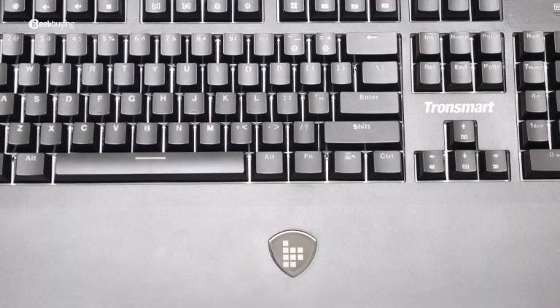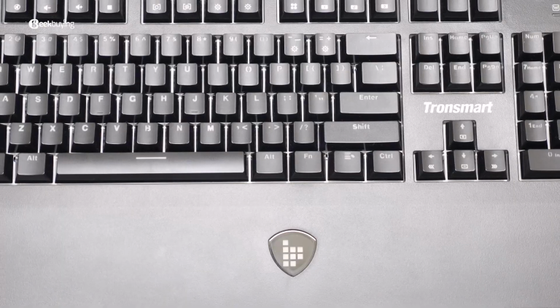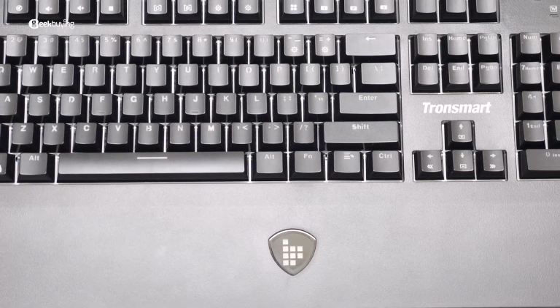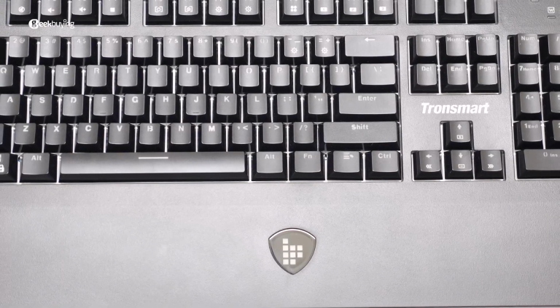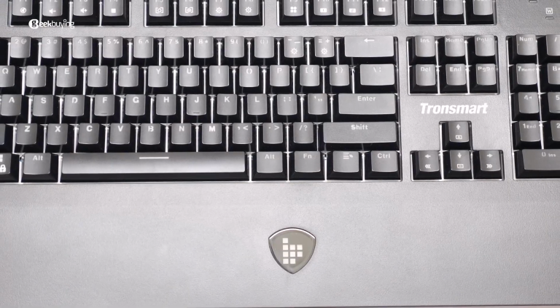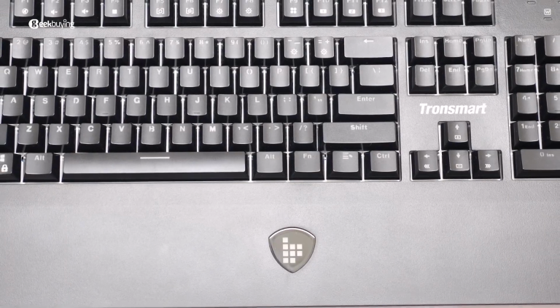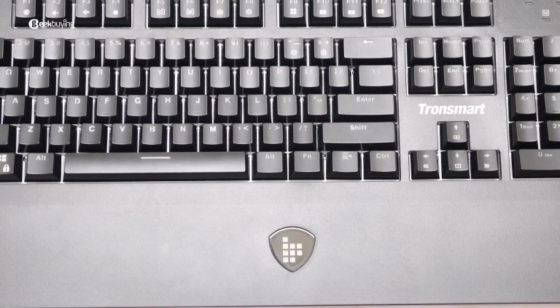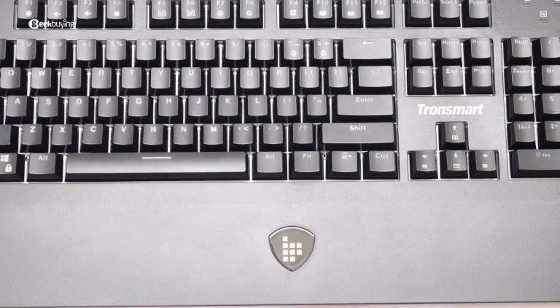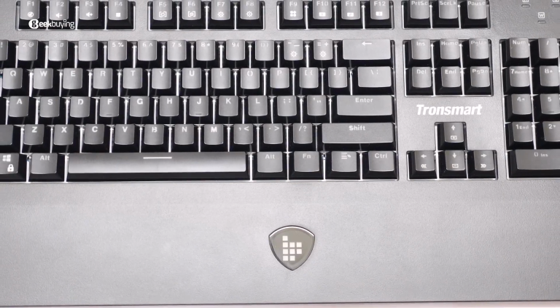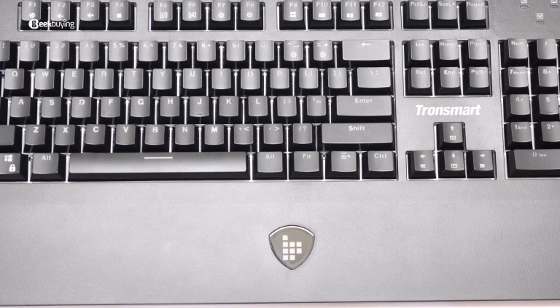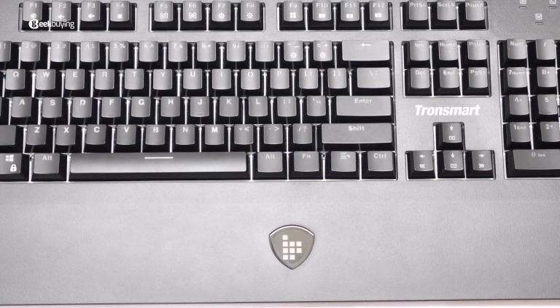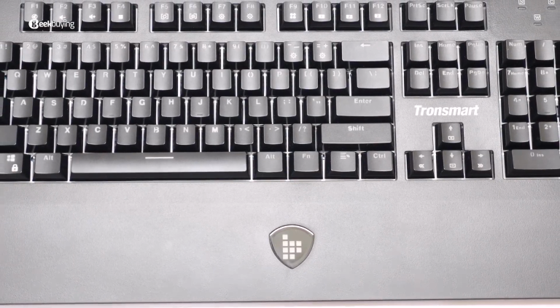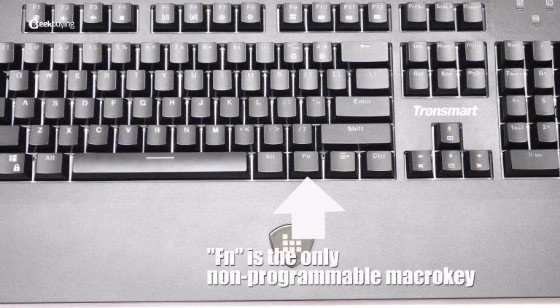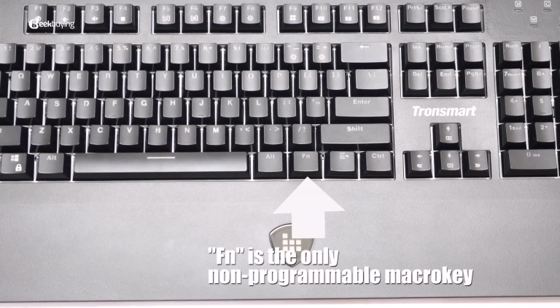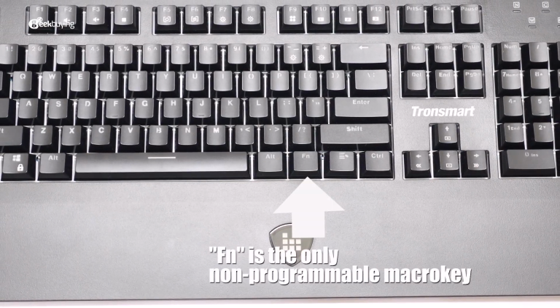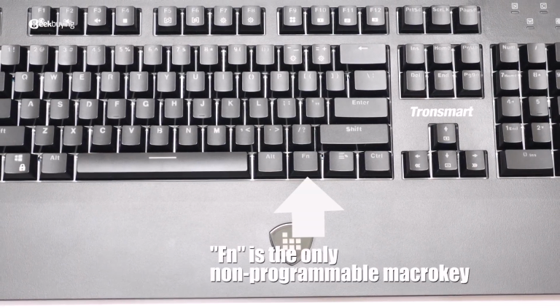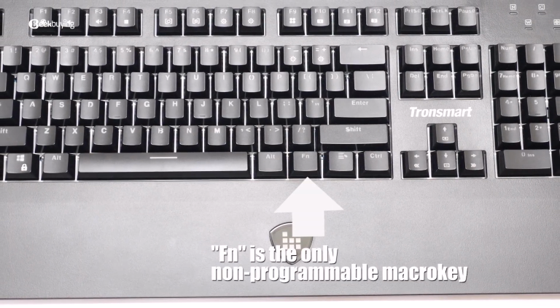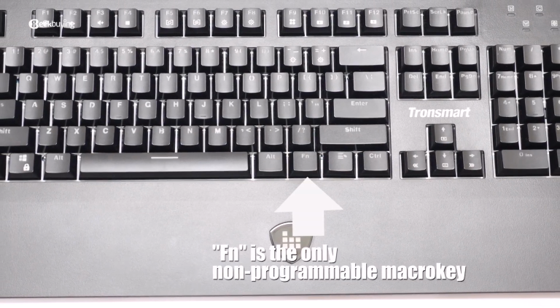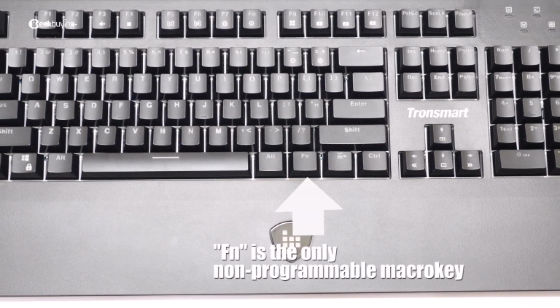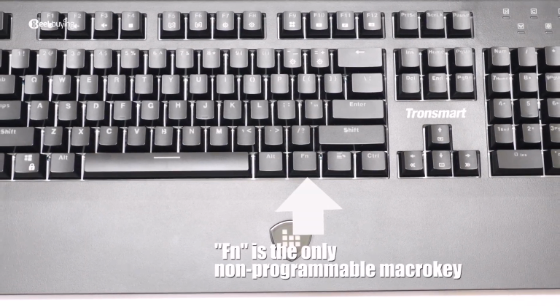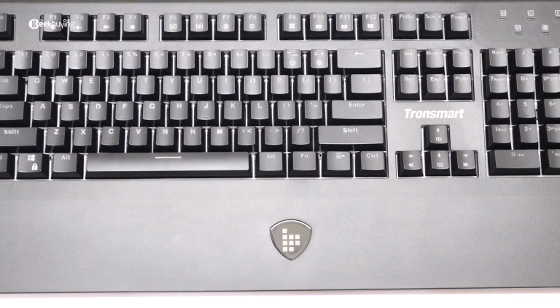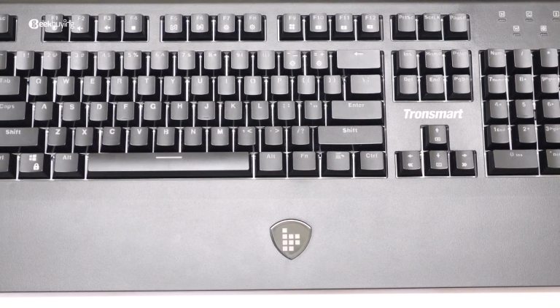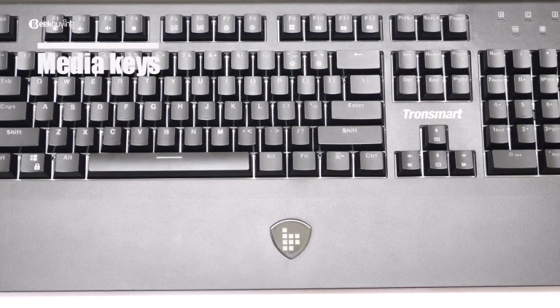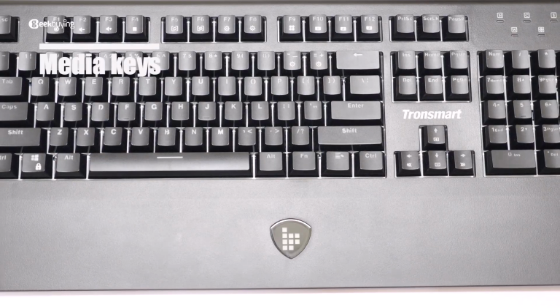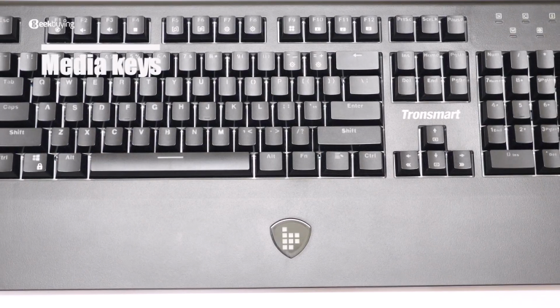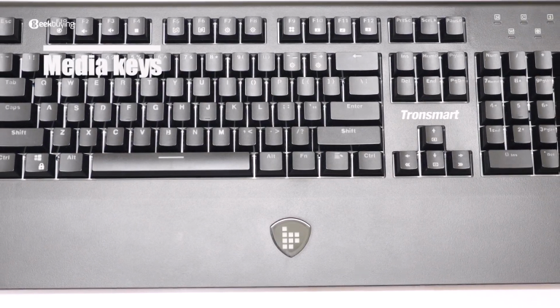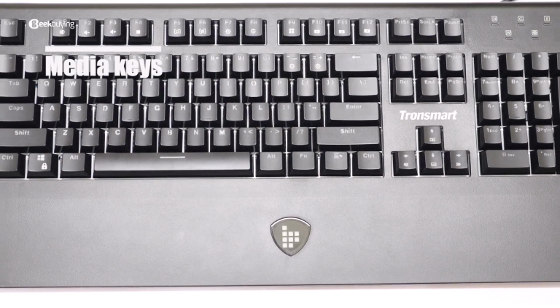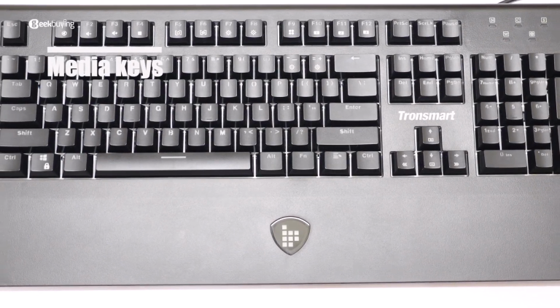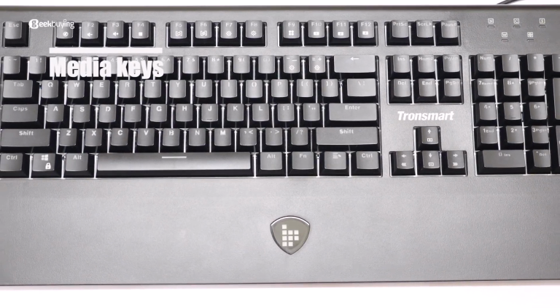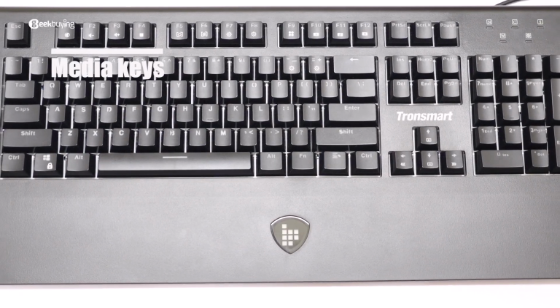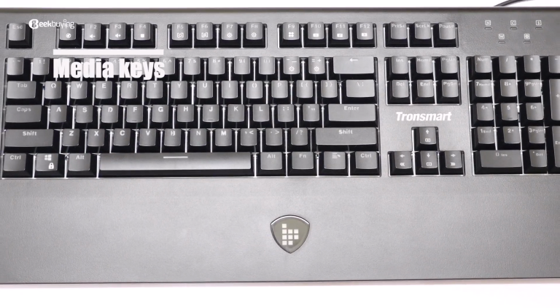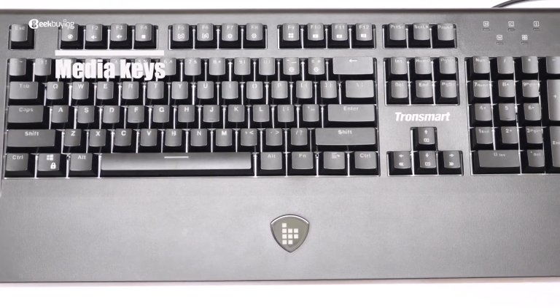To our surprise, it's got 103 programmable macro keys and a handful of basic media keys.